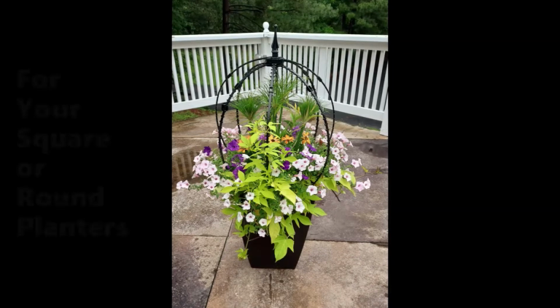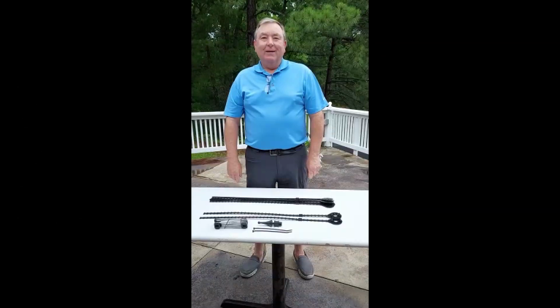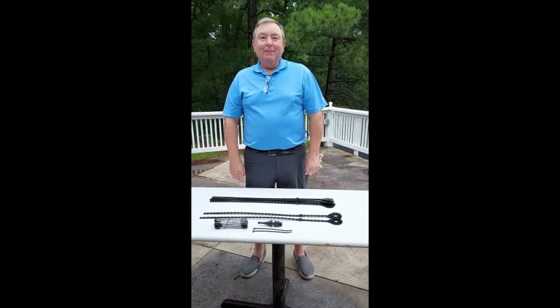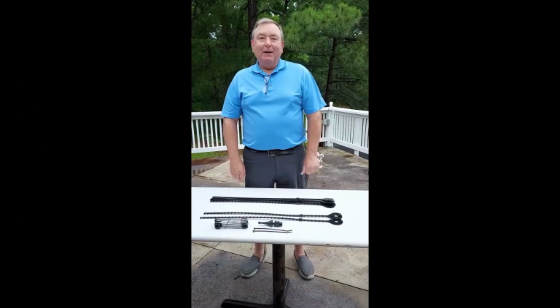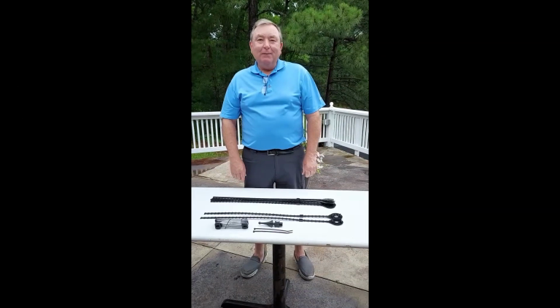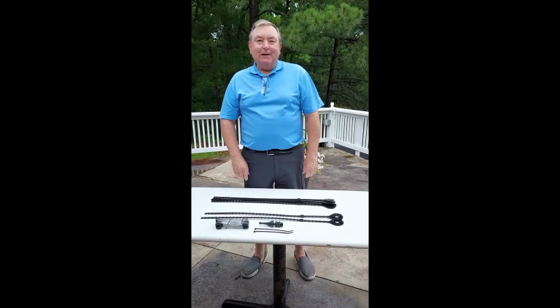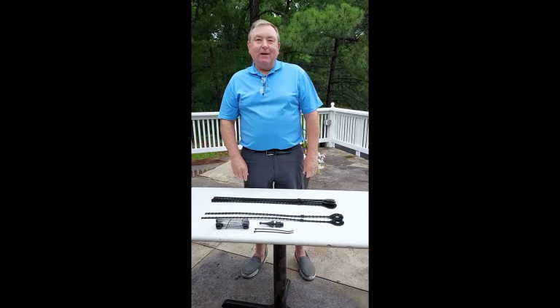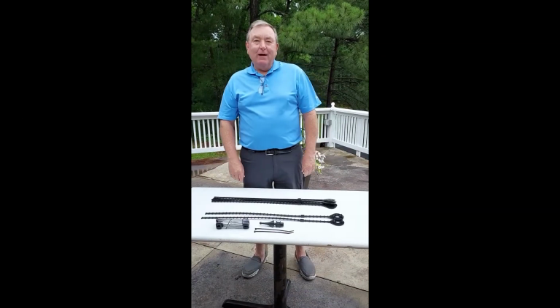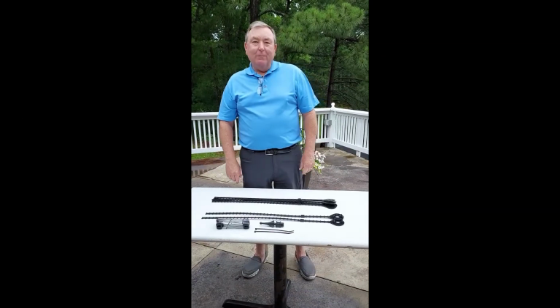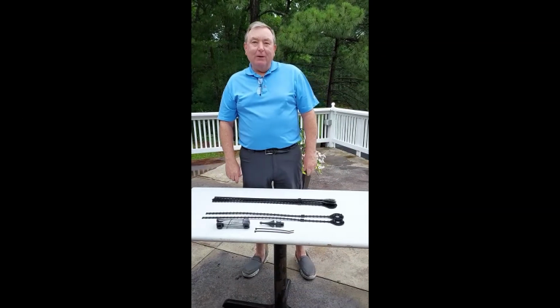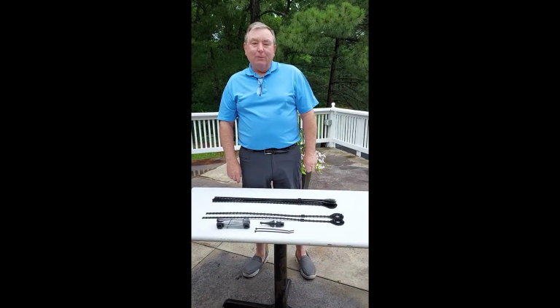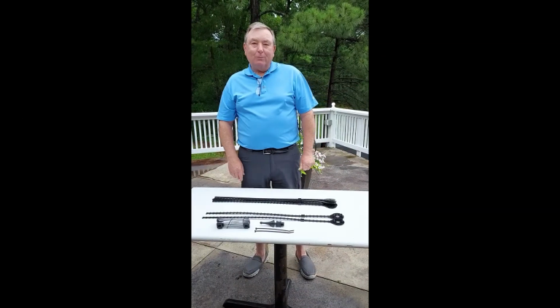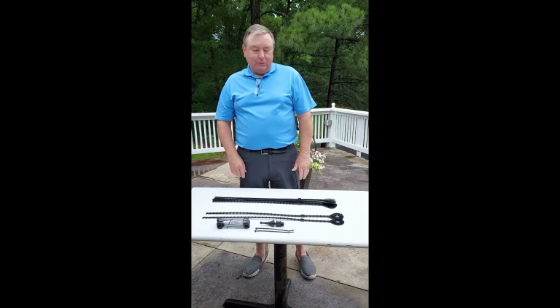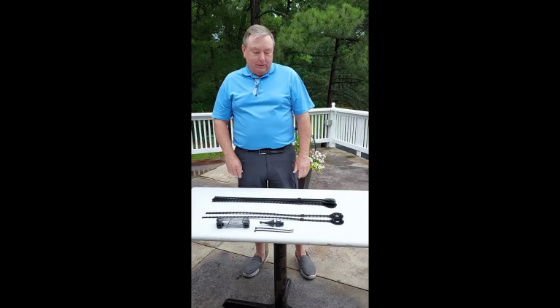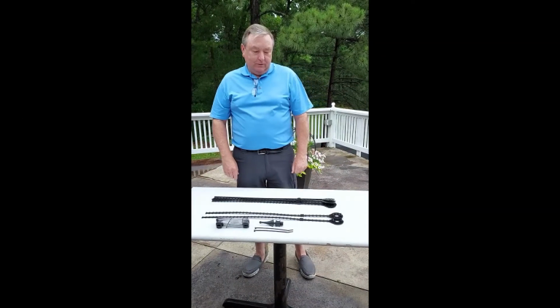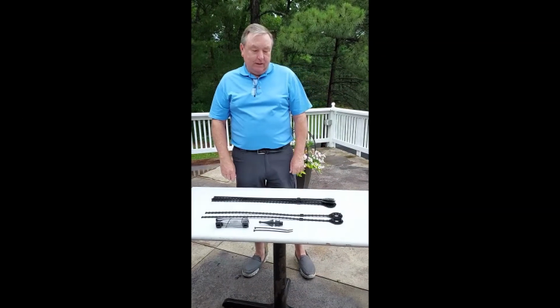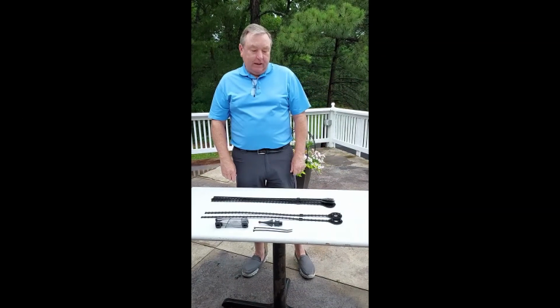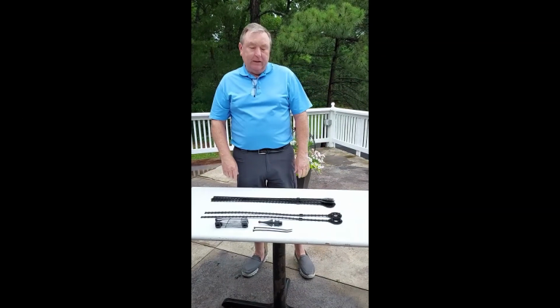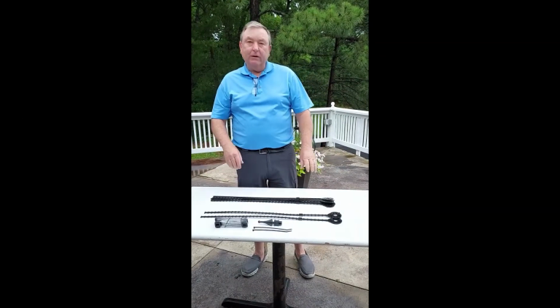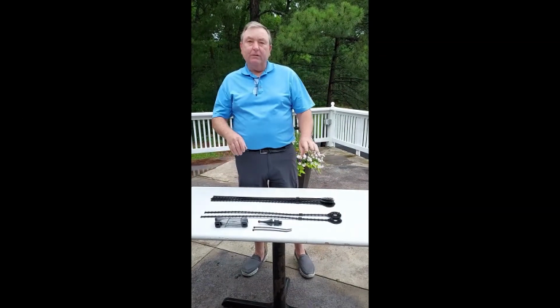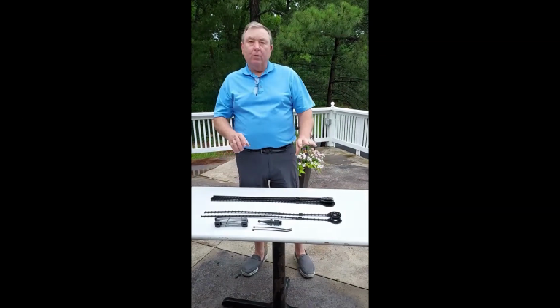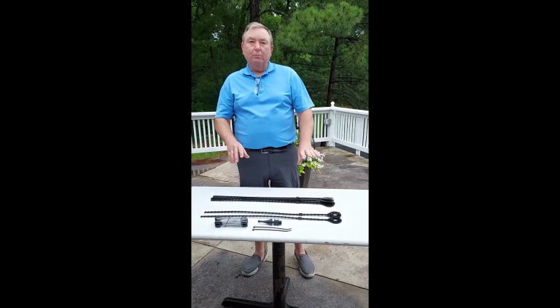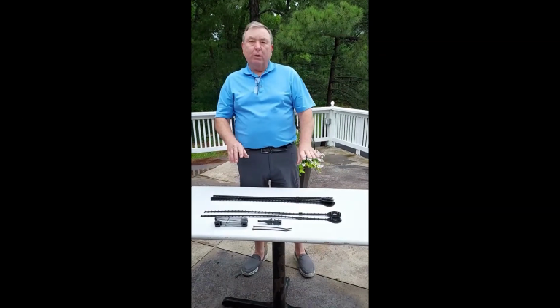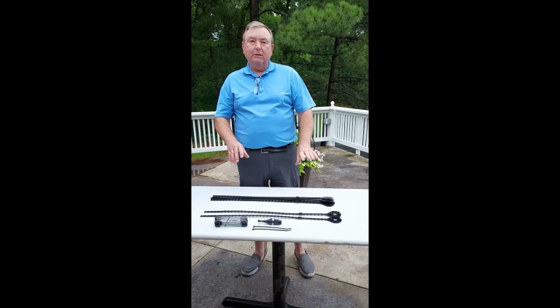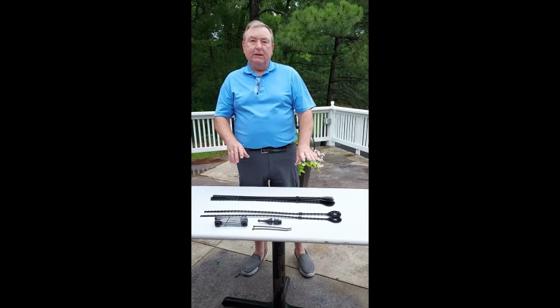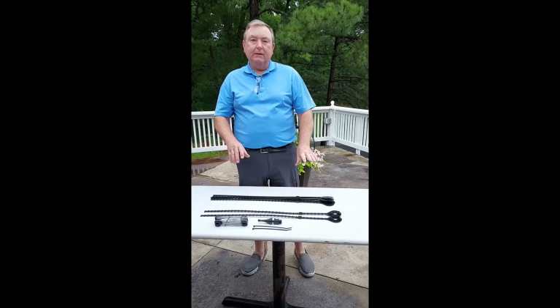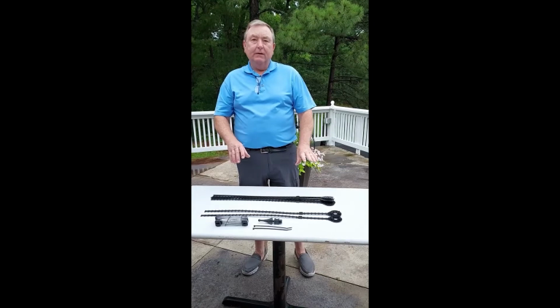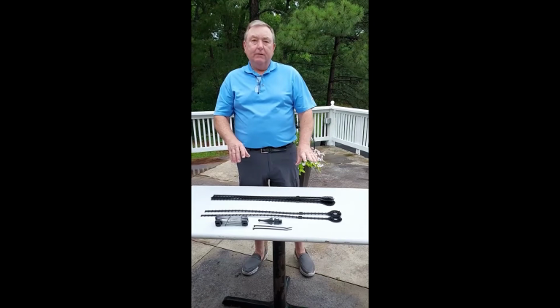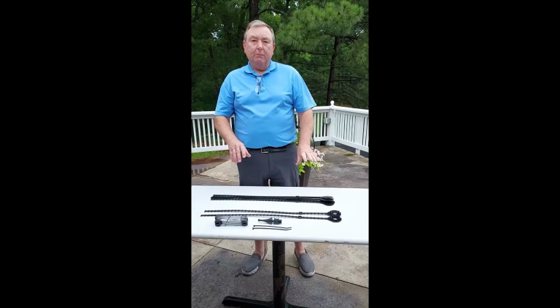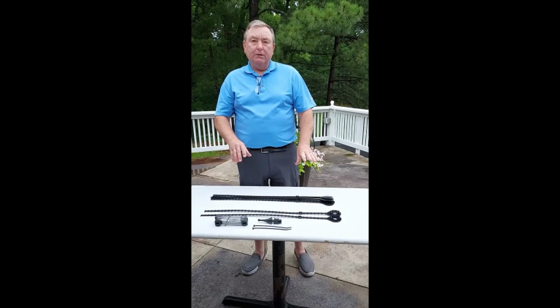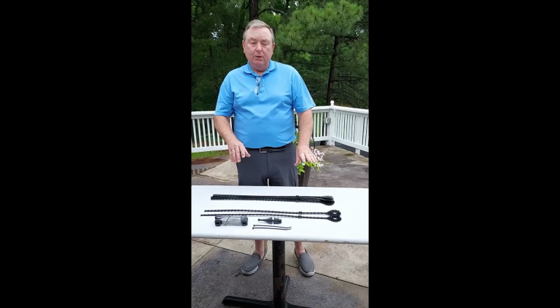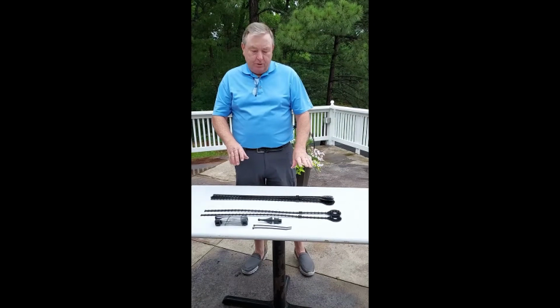Hi, my name is Larry. I'm here with Squirrel Trellis, and here is an Orb Trellis kit that I'm going to show you.